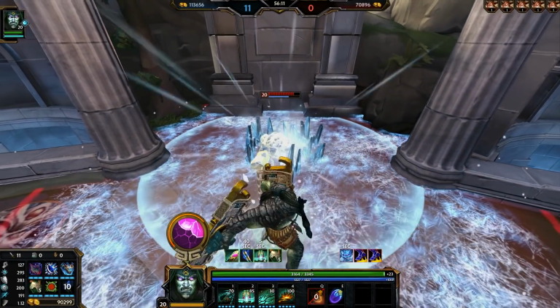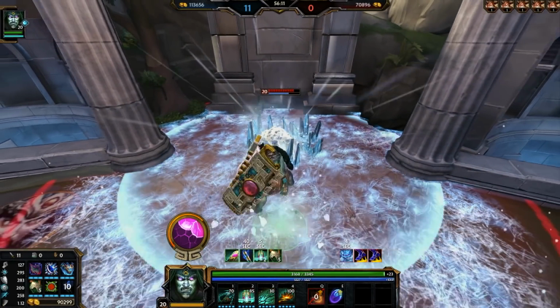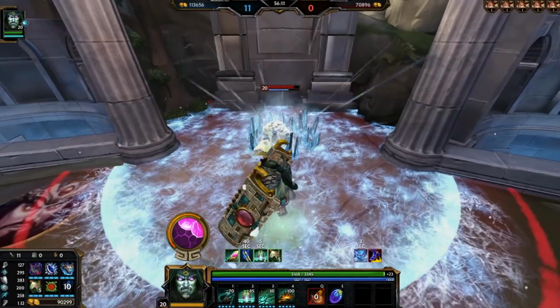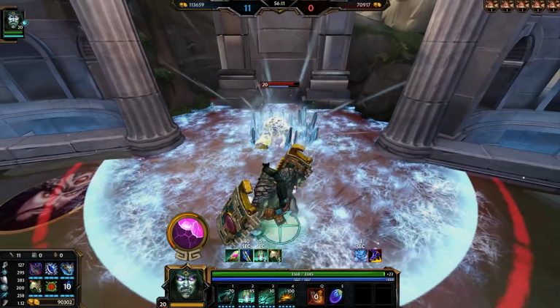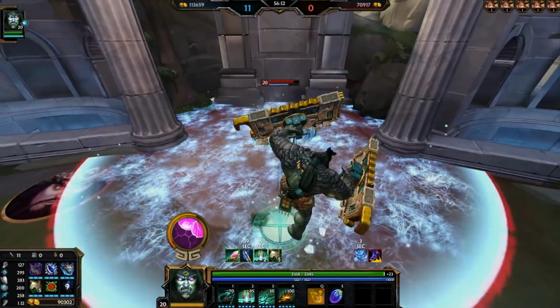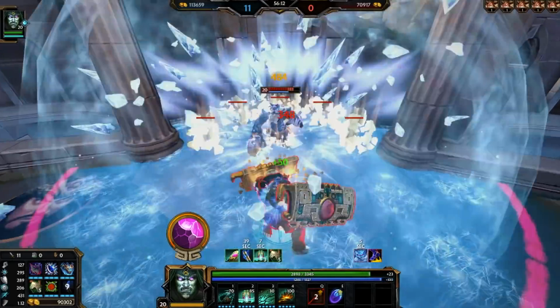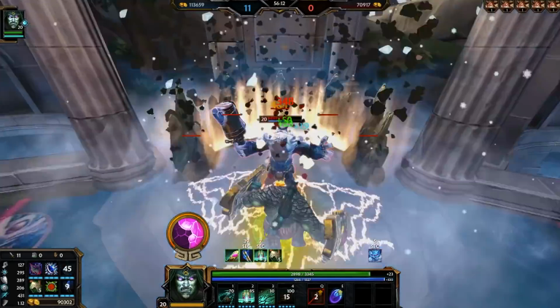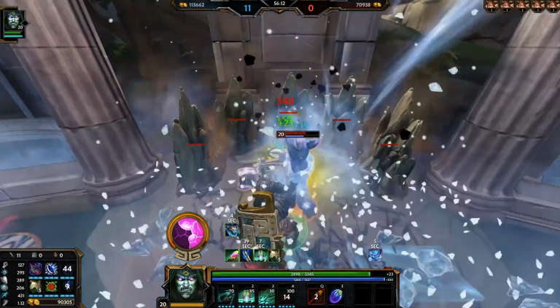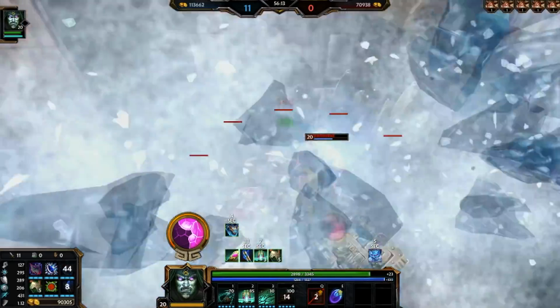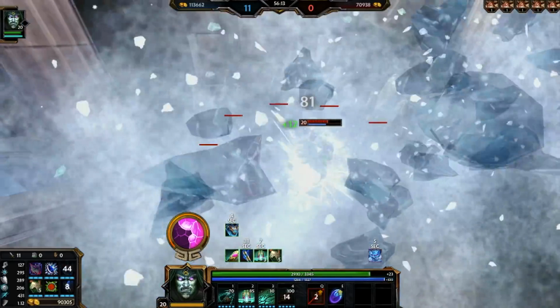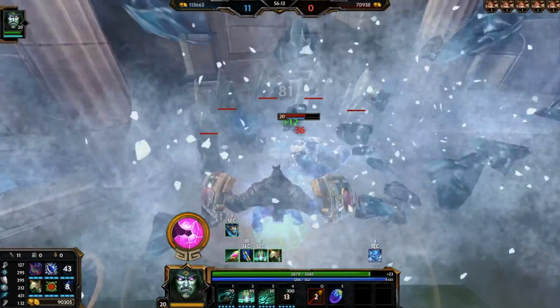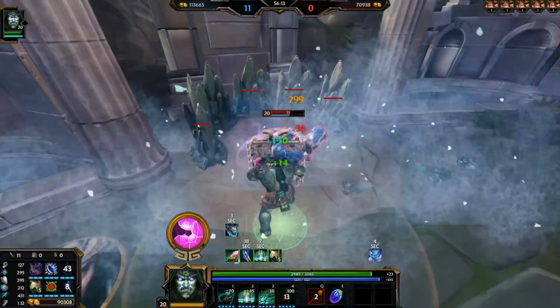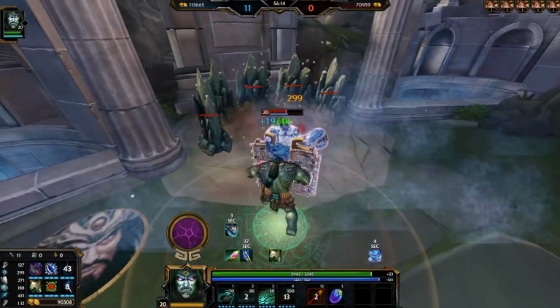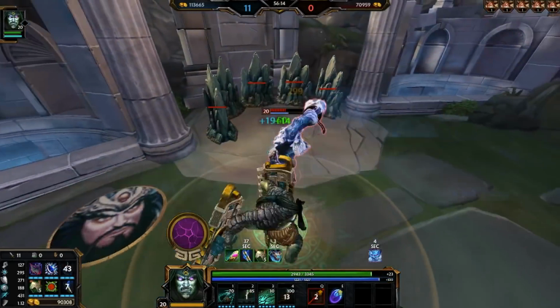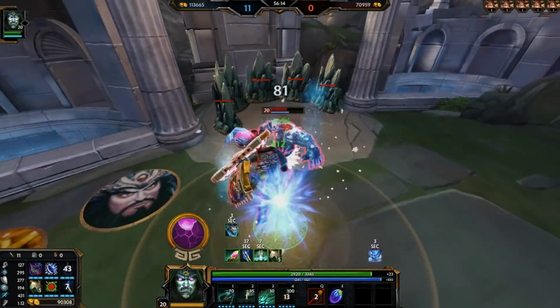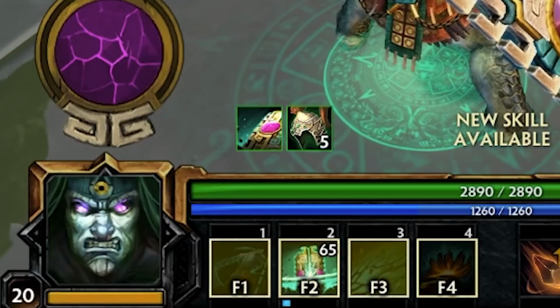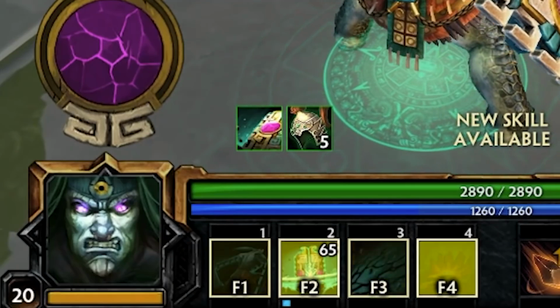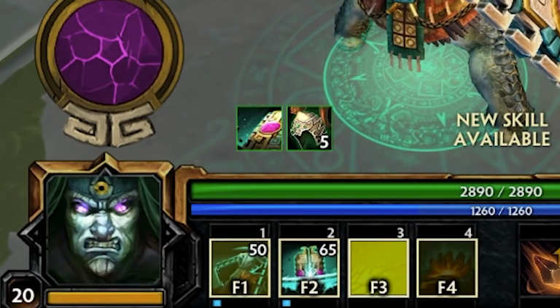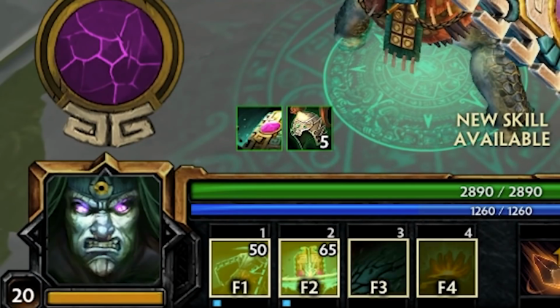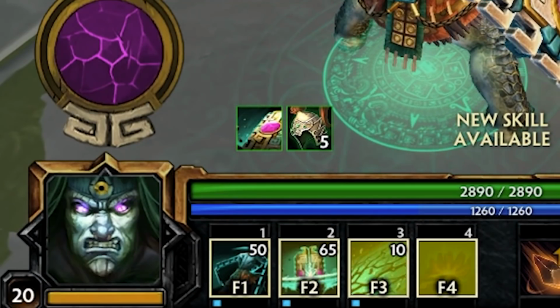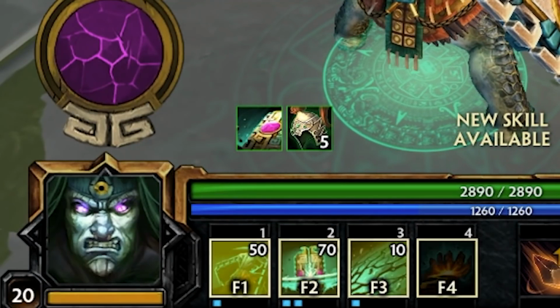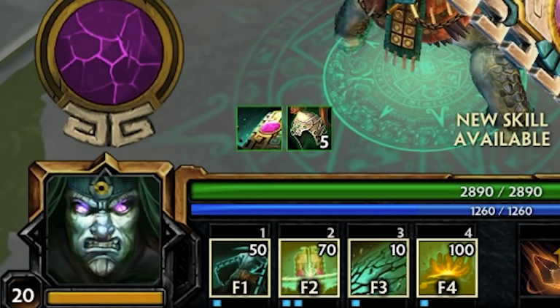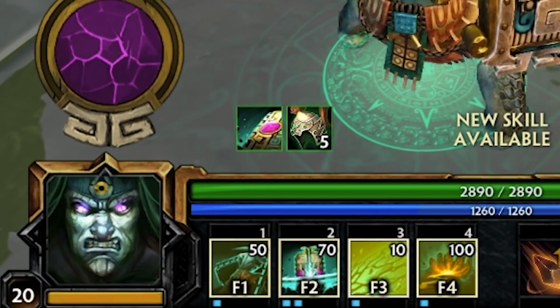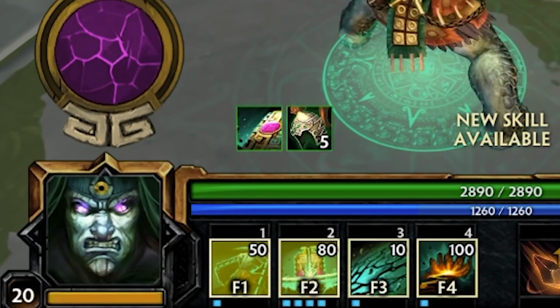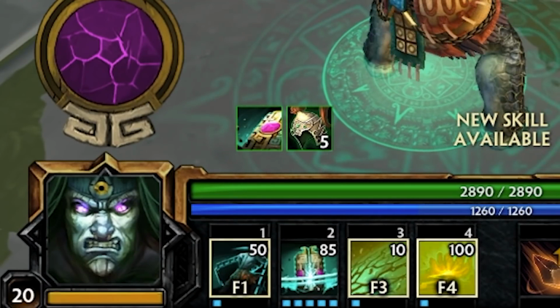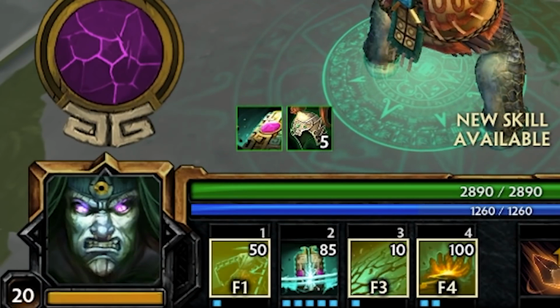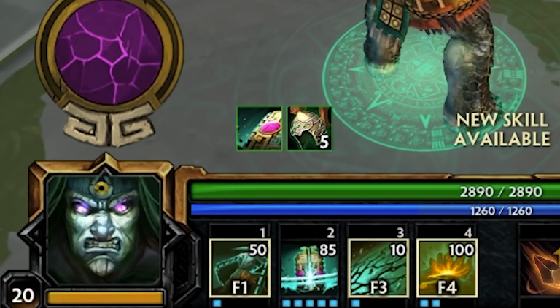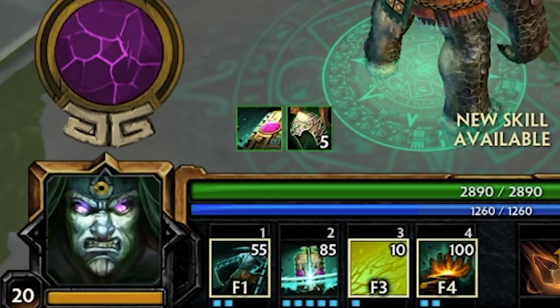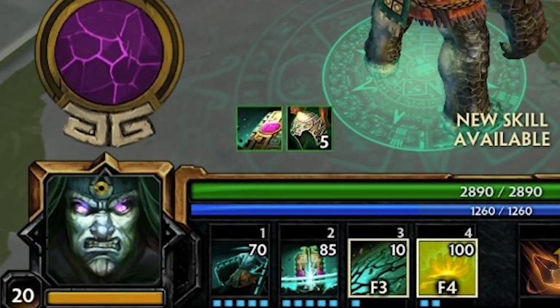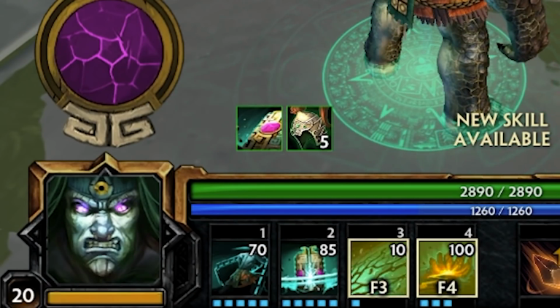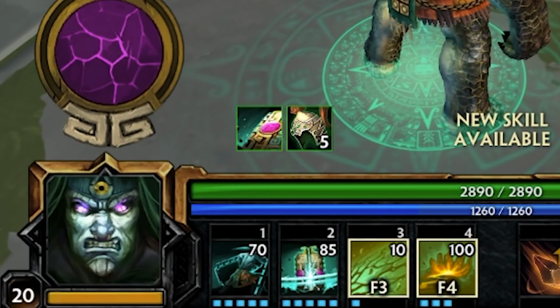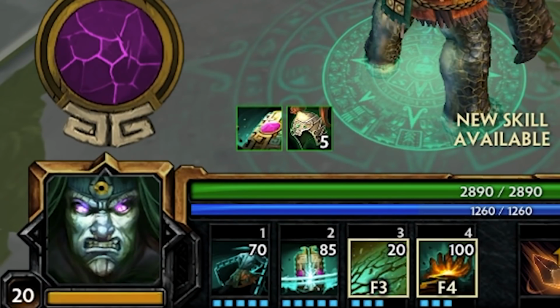Also watch out for block stacks that will block your 1's damage and stun from going off. Max your 2, then your 1, and then your 3, and put points into your ult whenever possible.